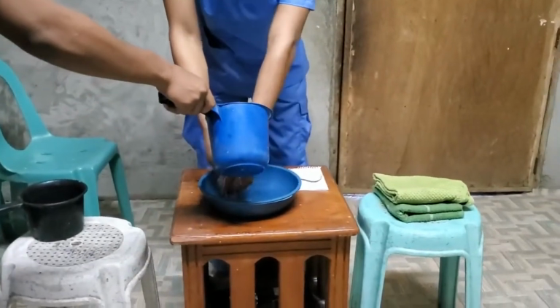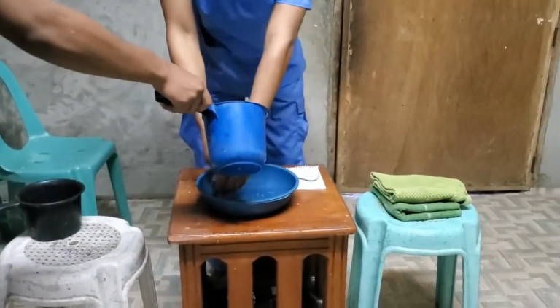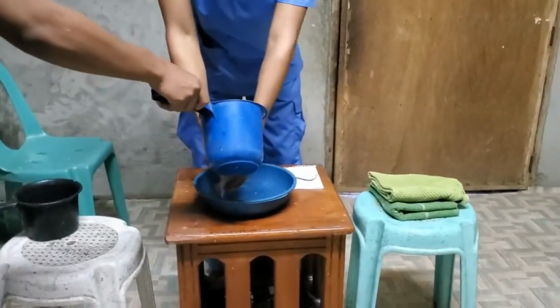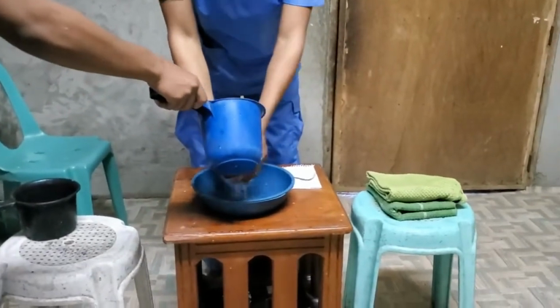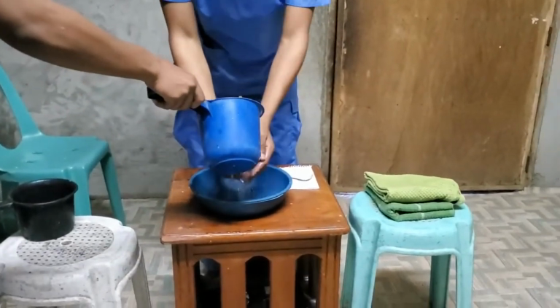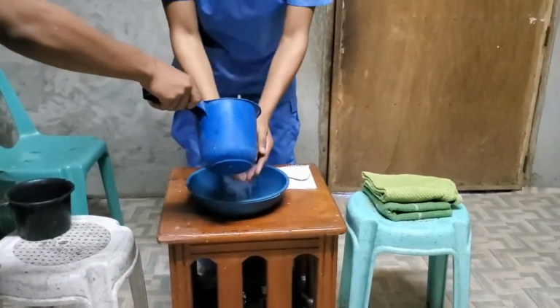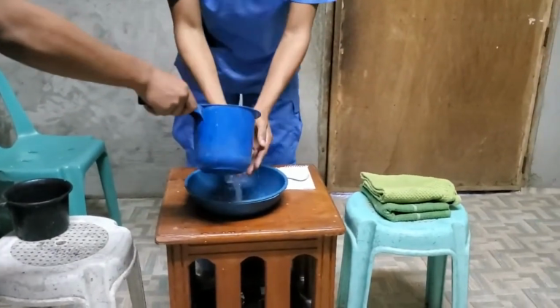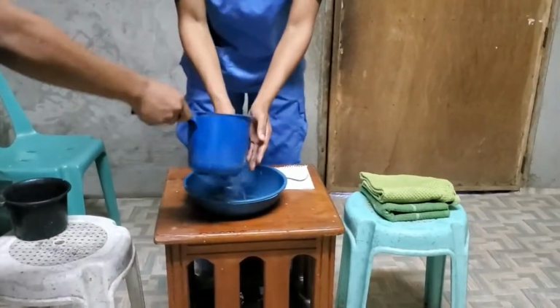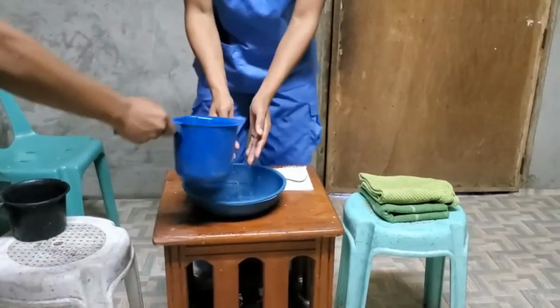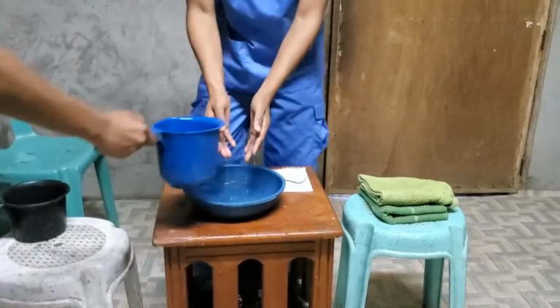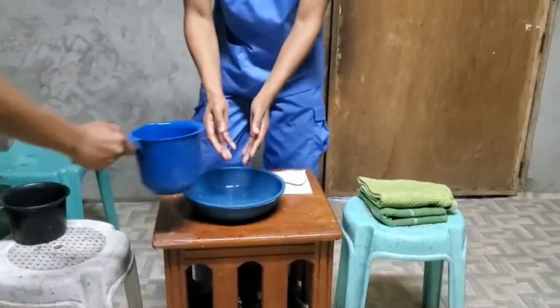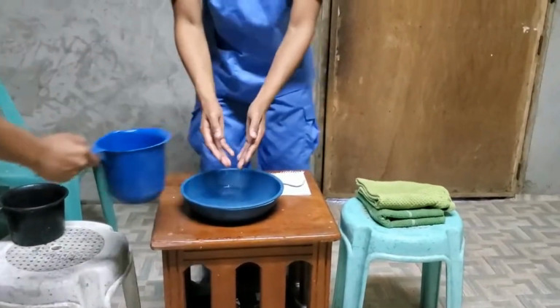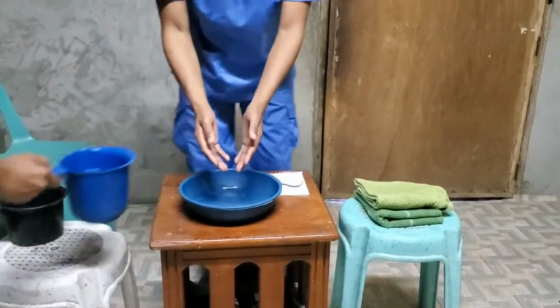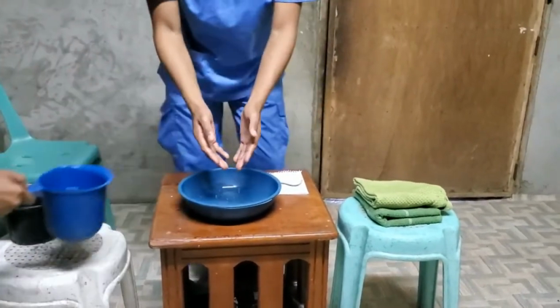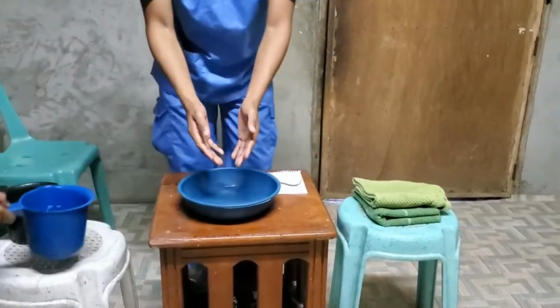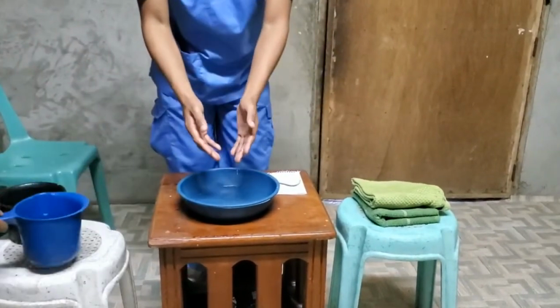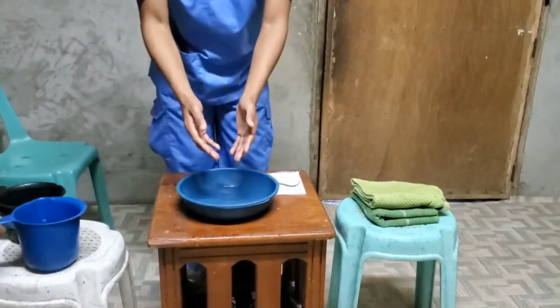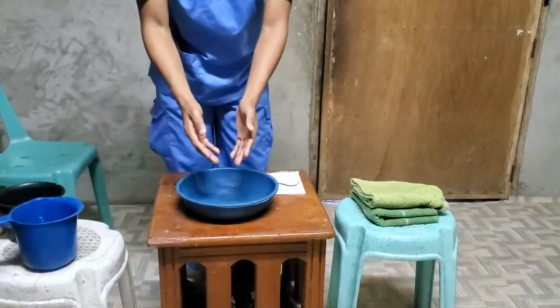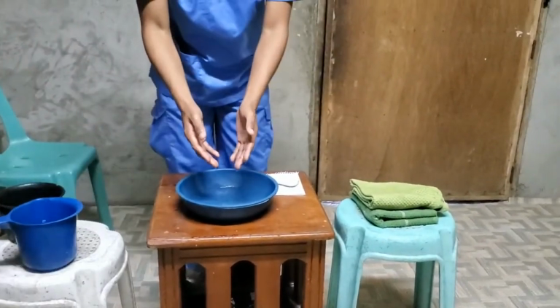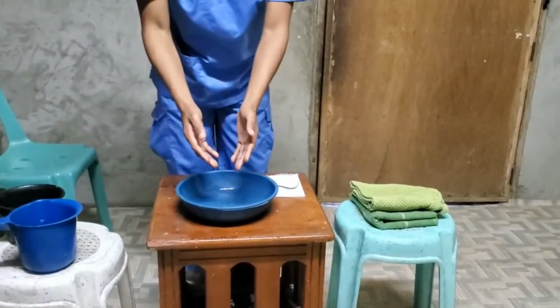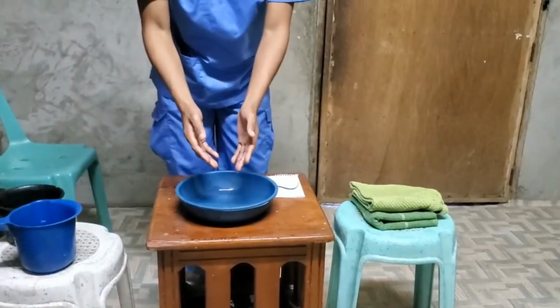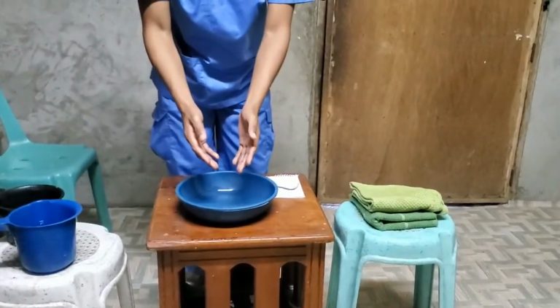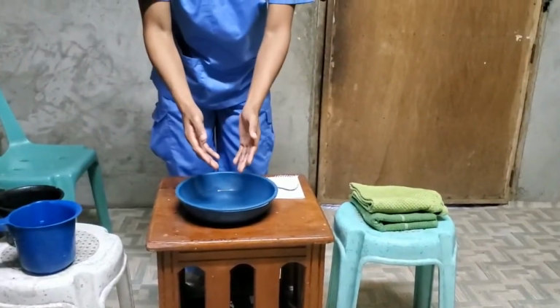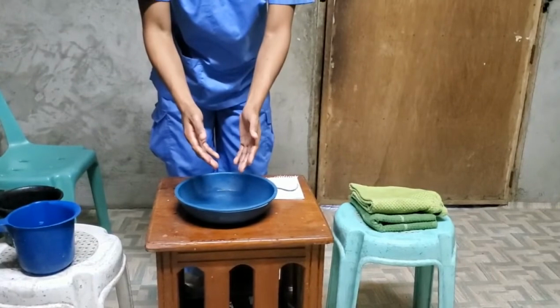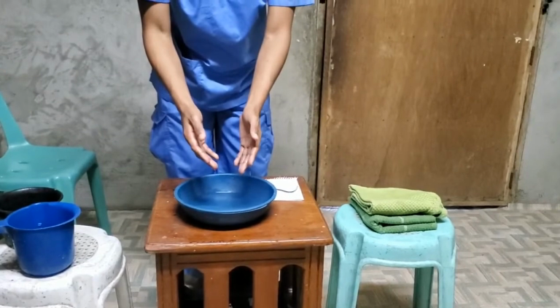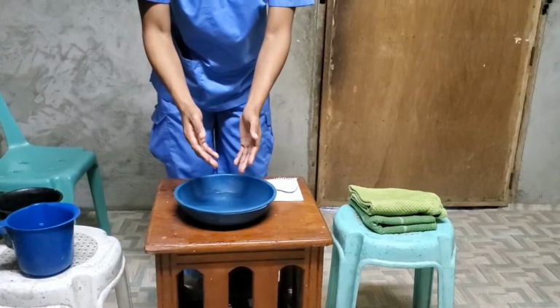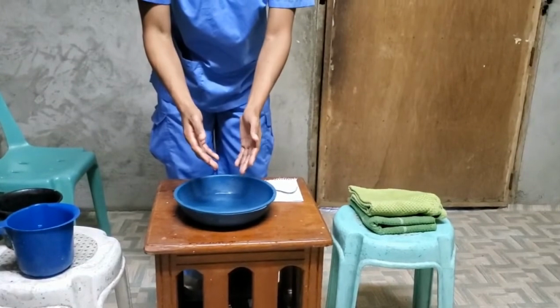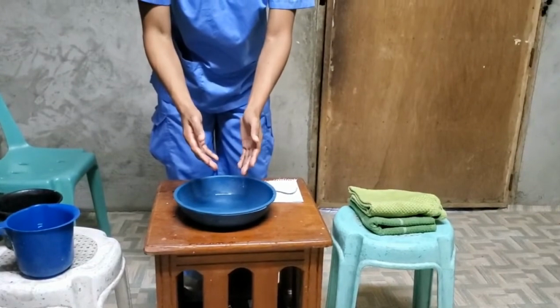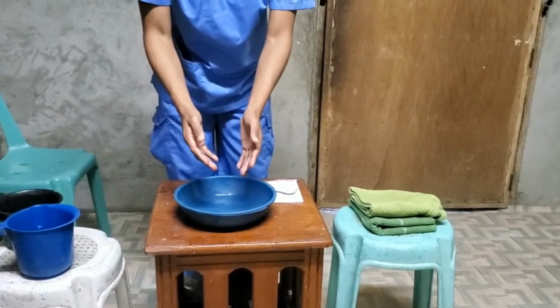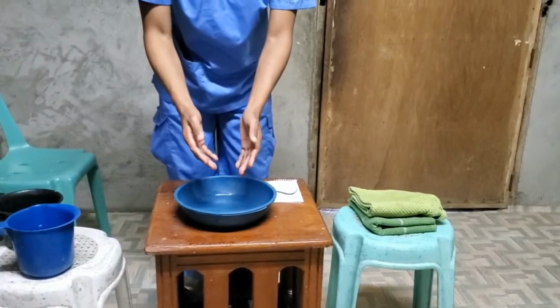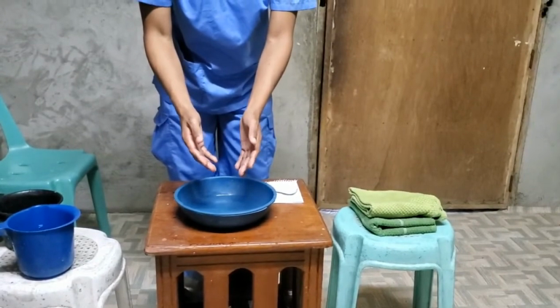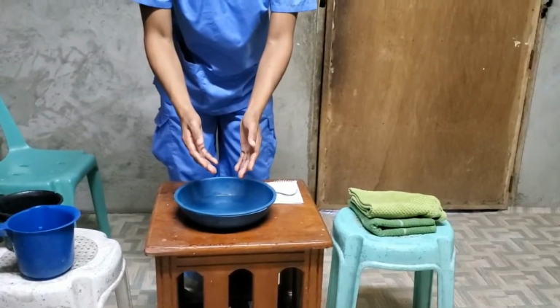Then, after that, apply soap — apply an appropriate soap.